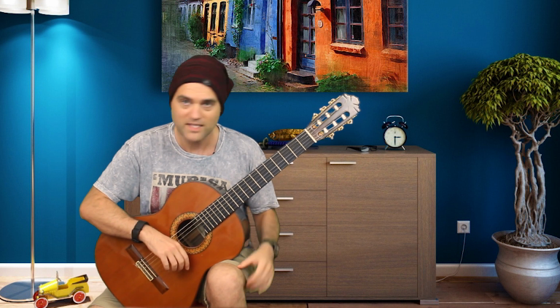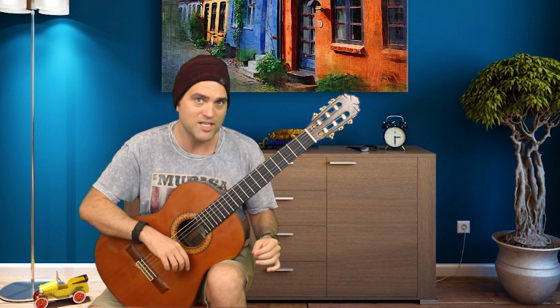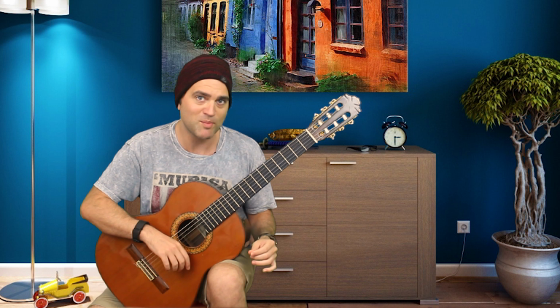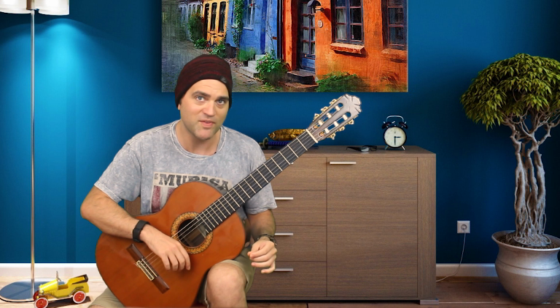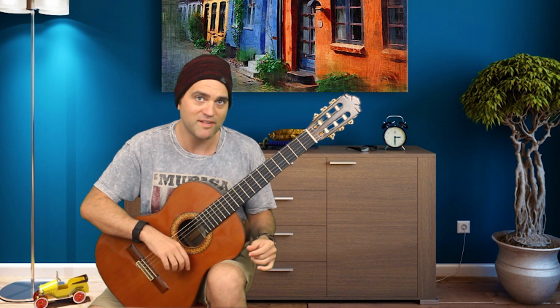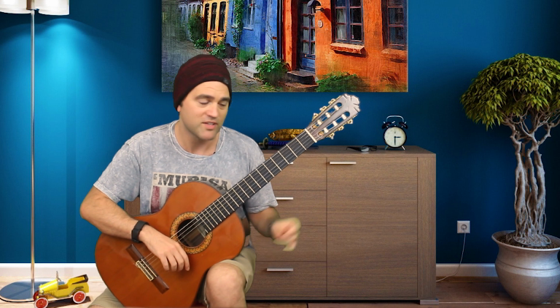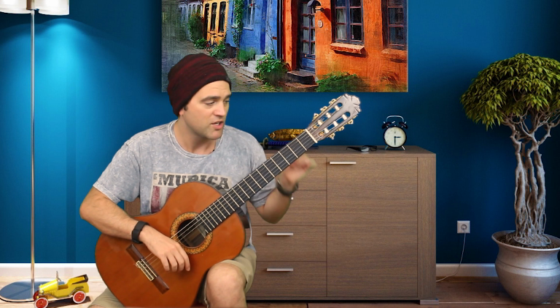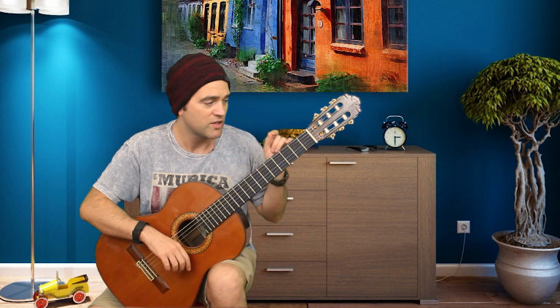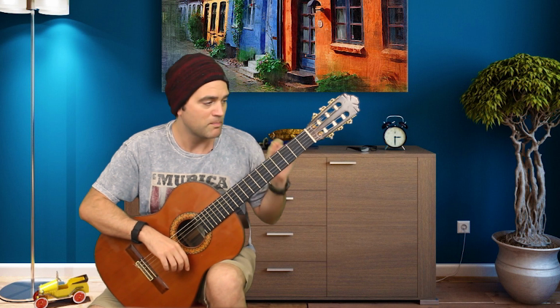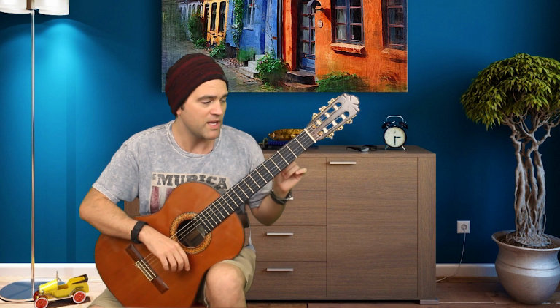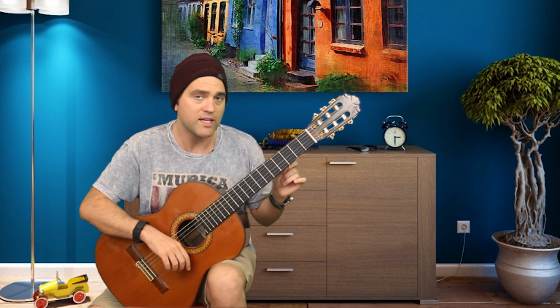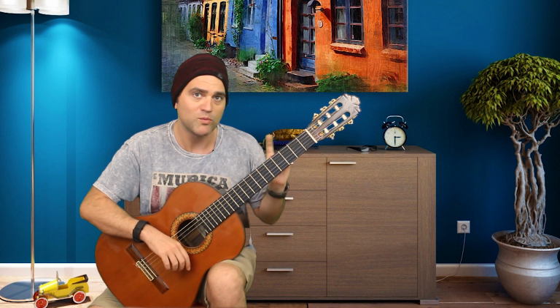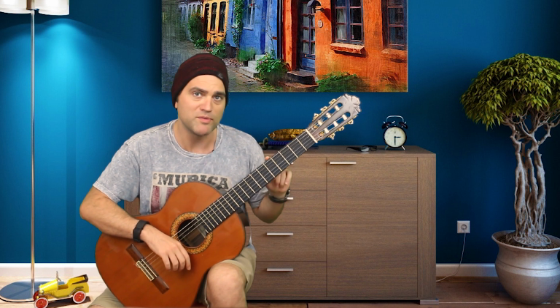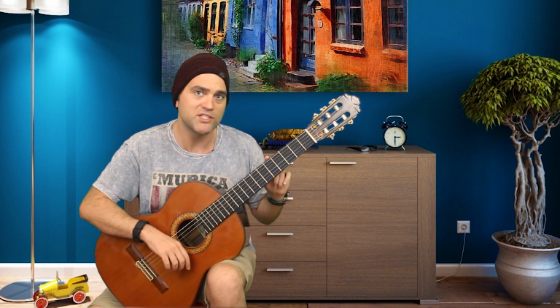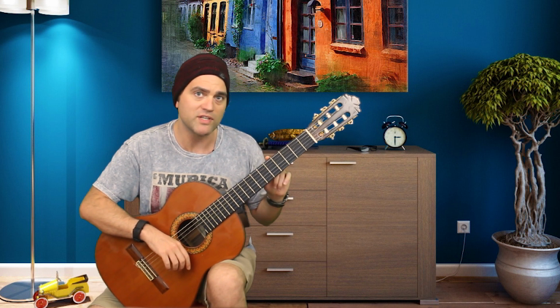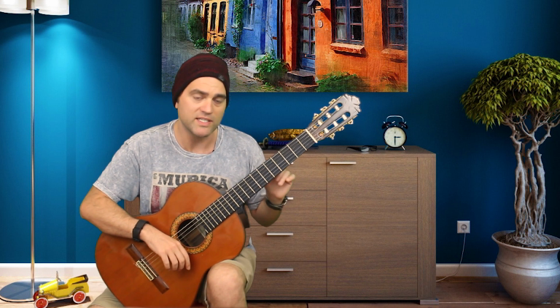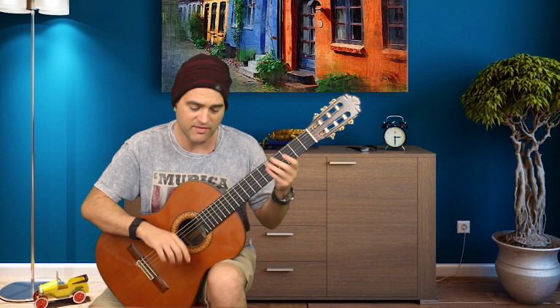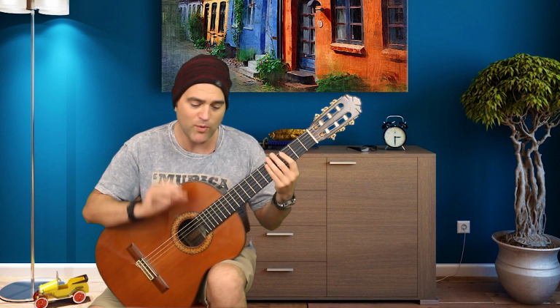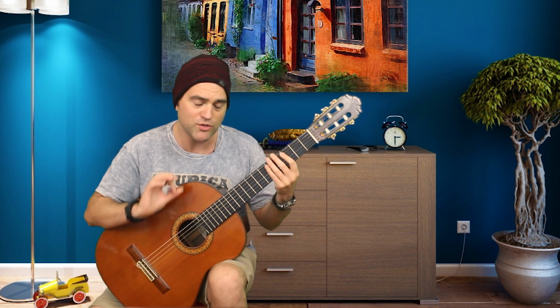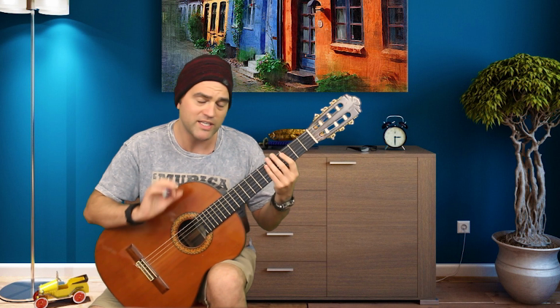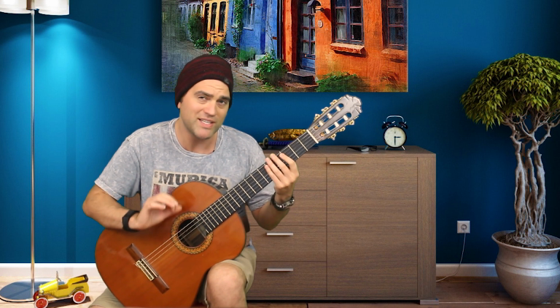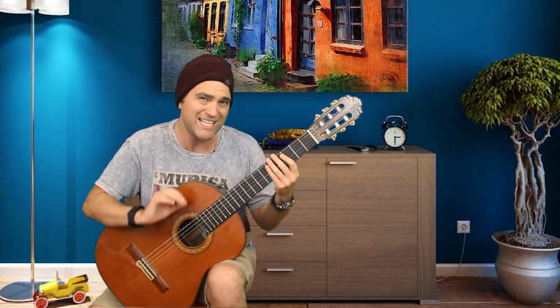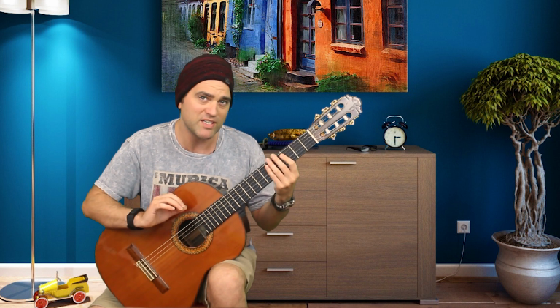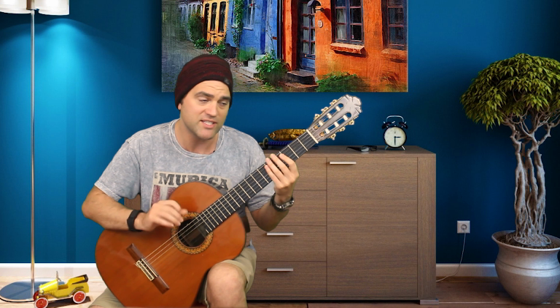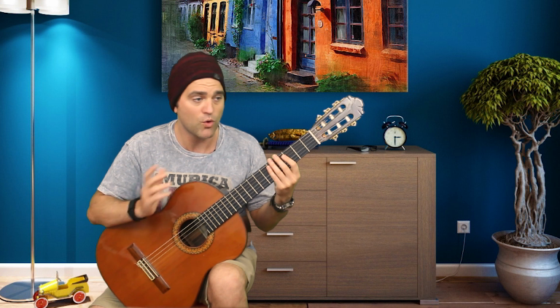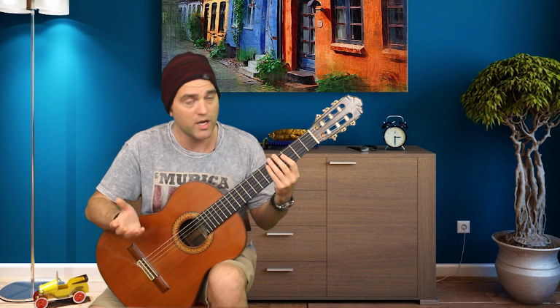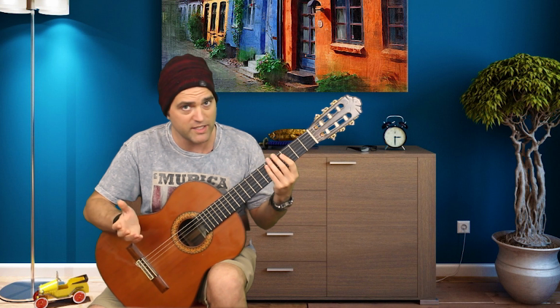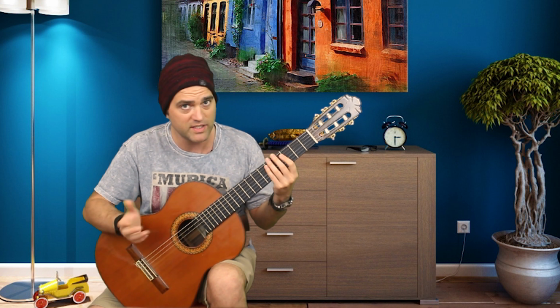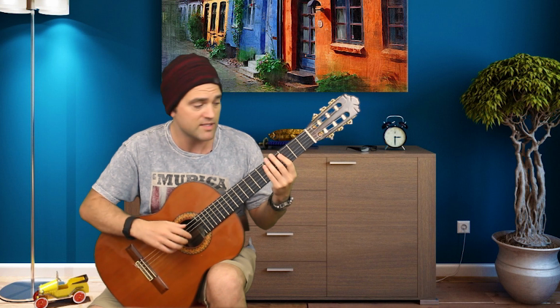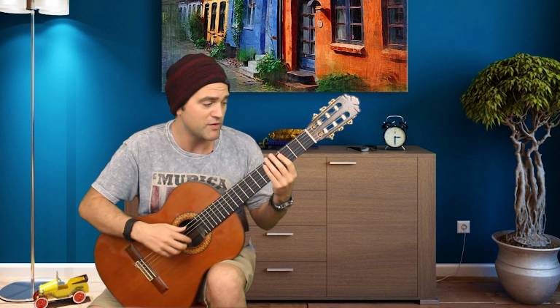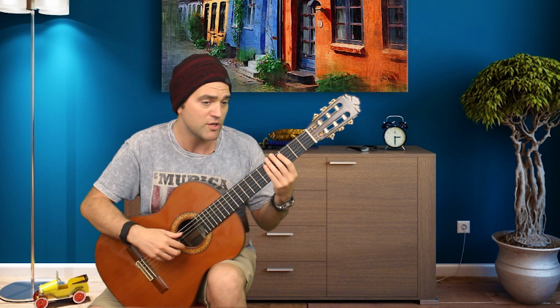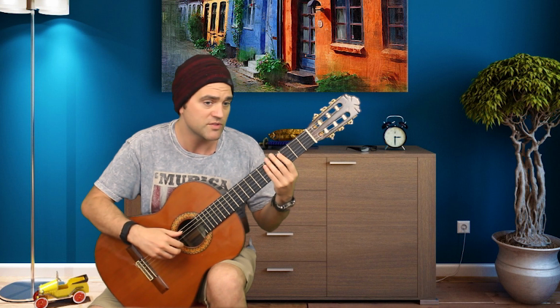Tip number five: play with muted strings. That way you can hear the evenness or unevenness of your notes.